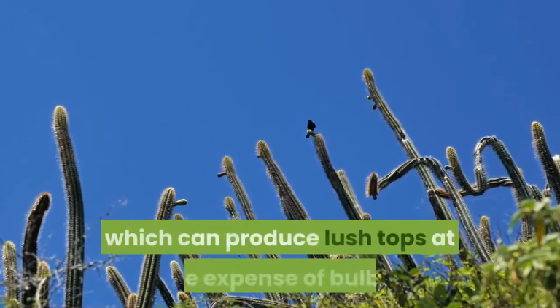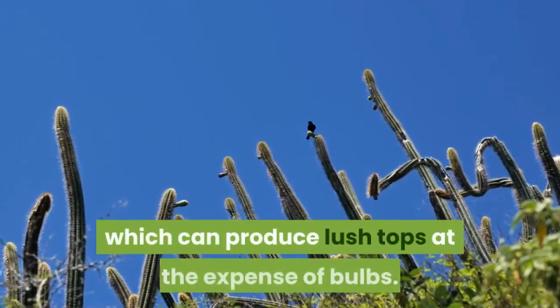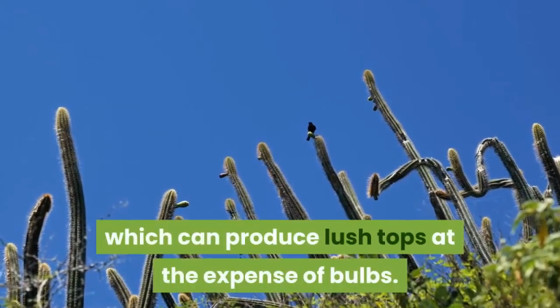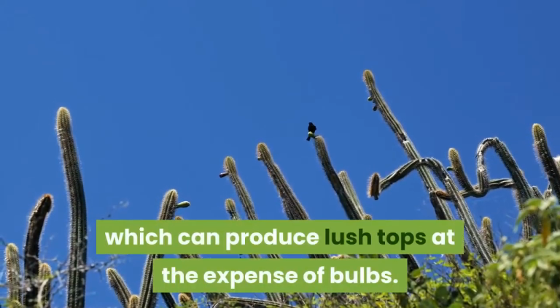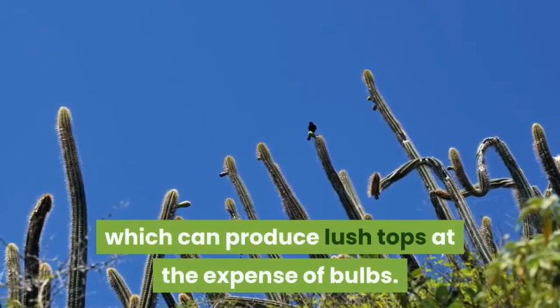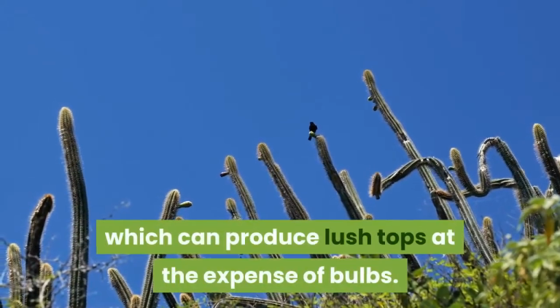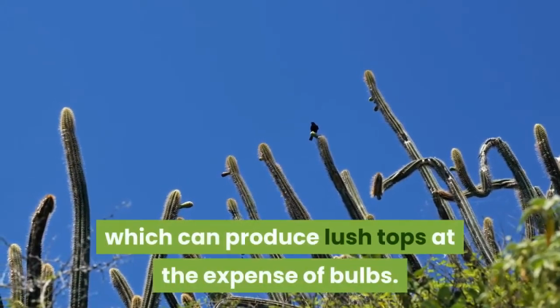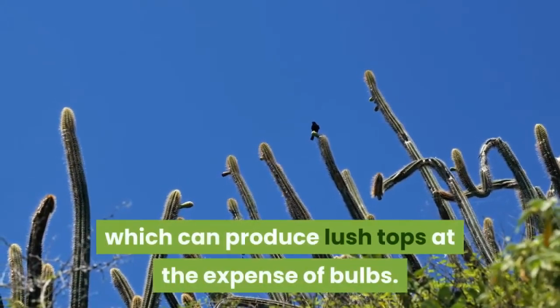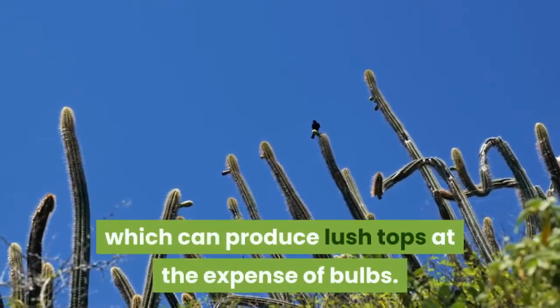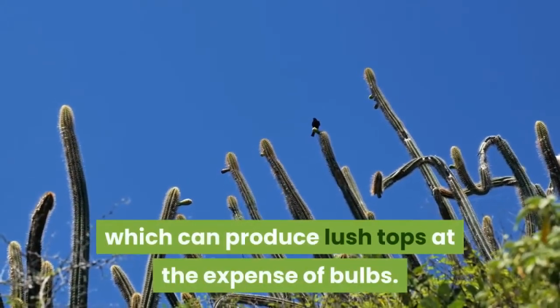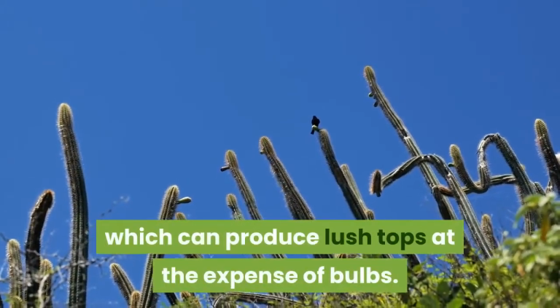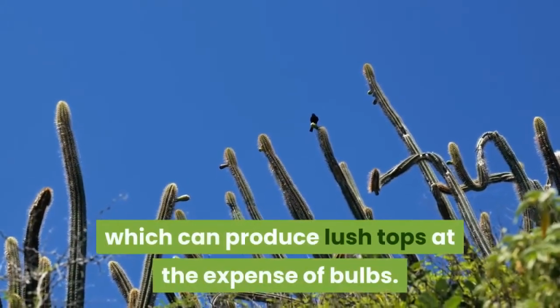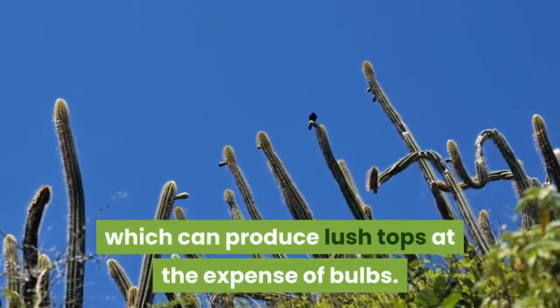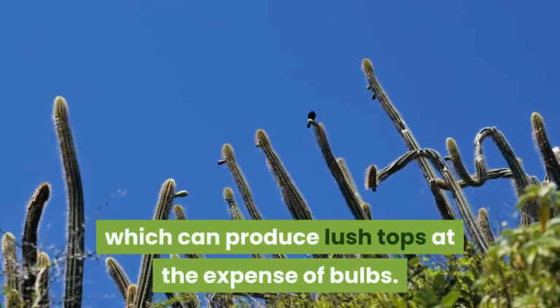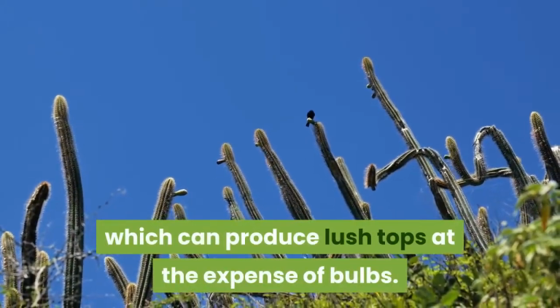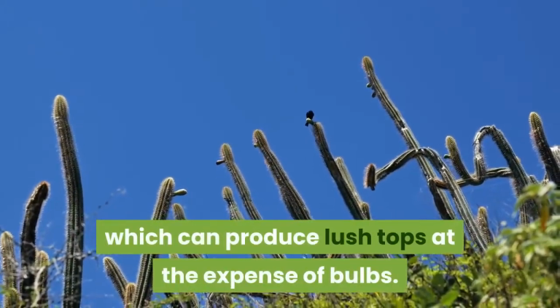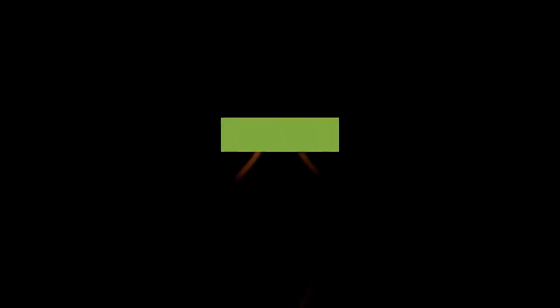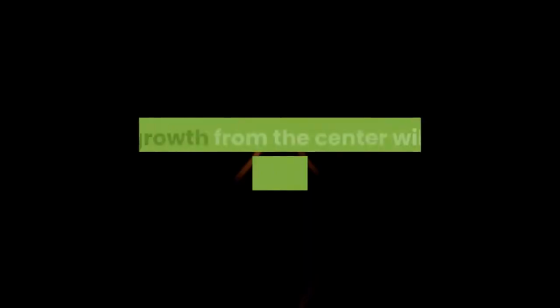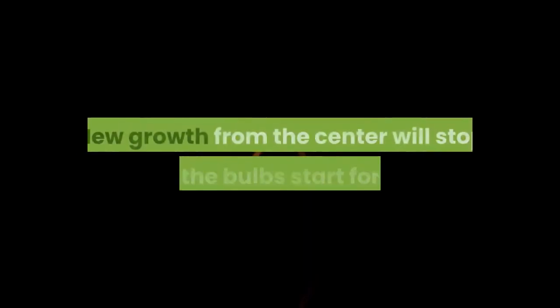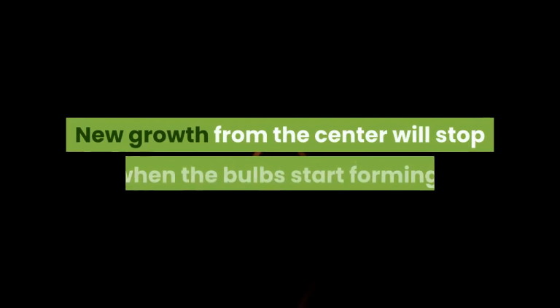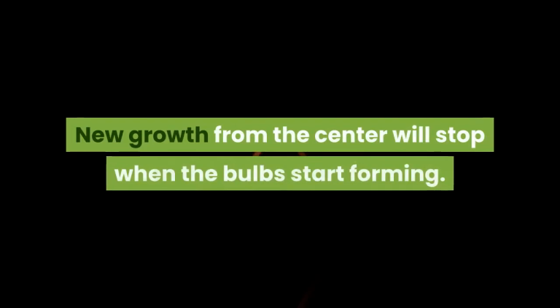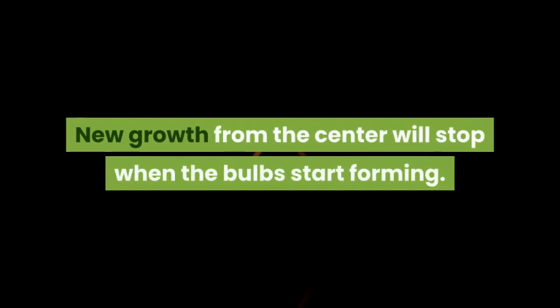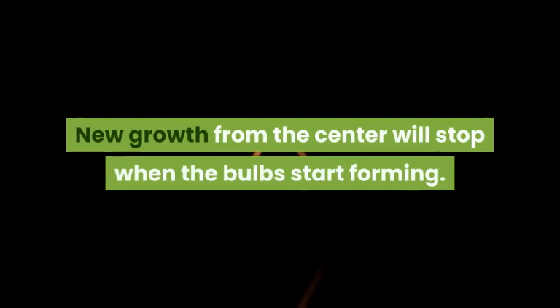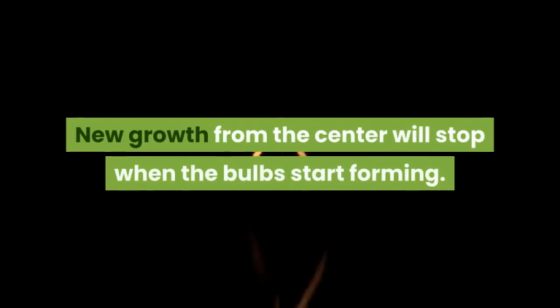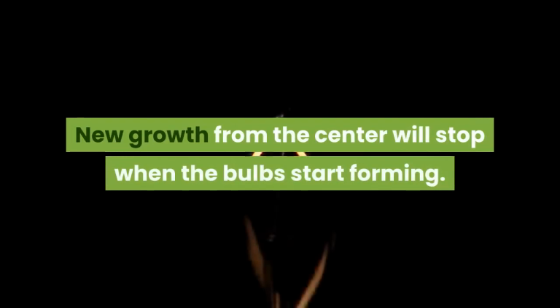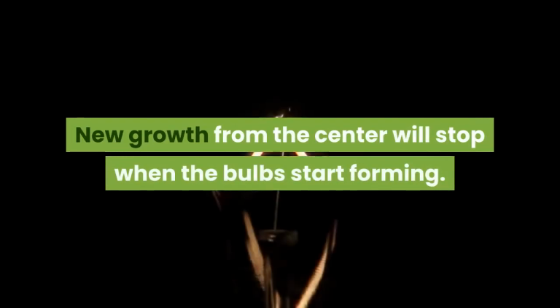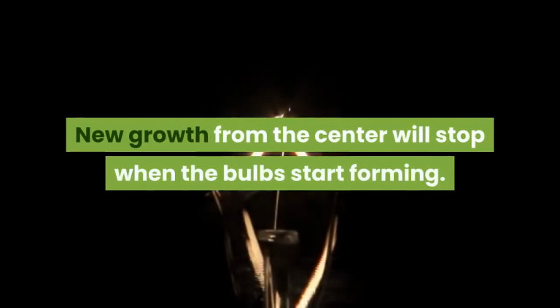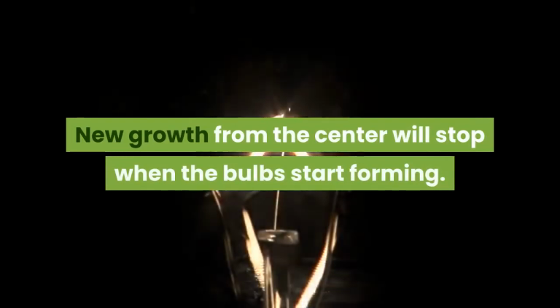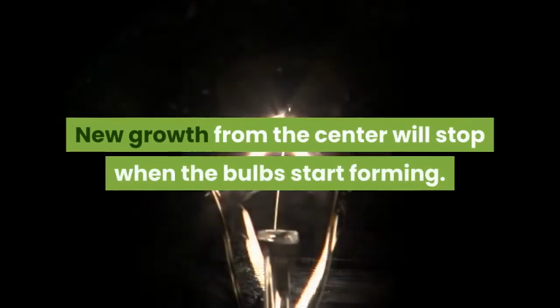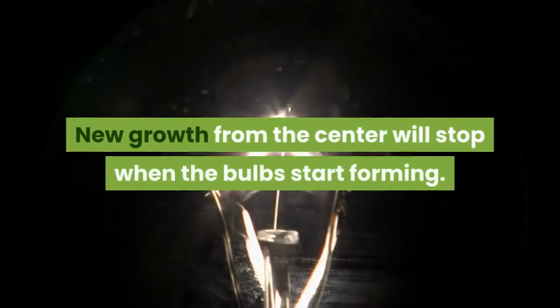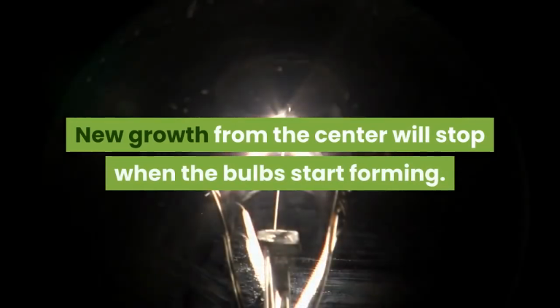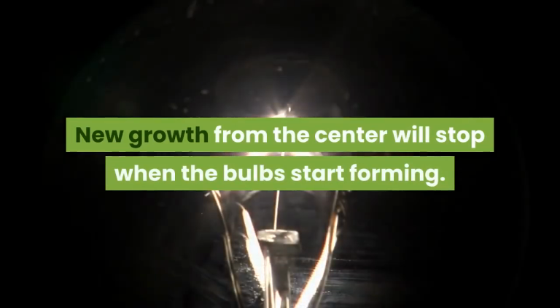If you've prepared your soil well, no fertilizing should be necessary. Always go easy on nitrogen, which can produce lush tops at the expense of bulbs. New growth from the center will stop when the bulbs start forming.